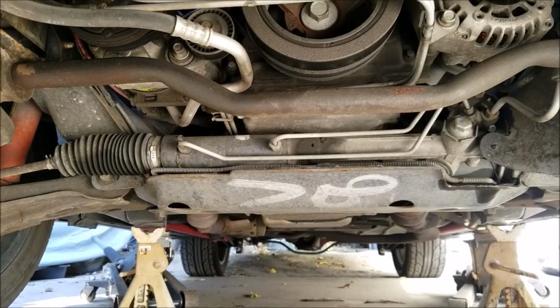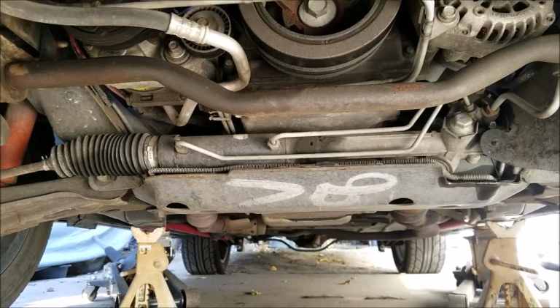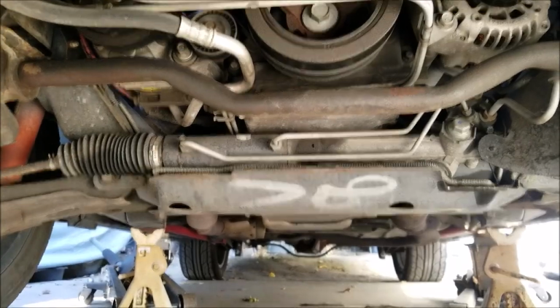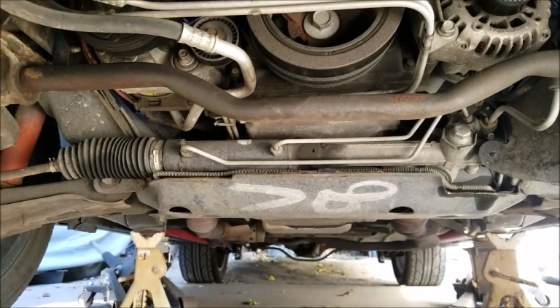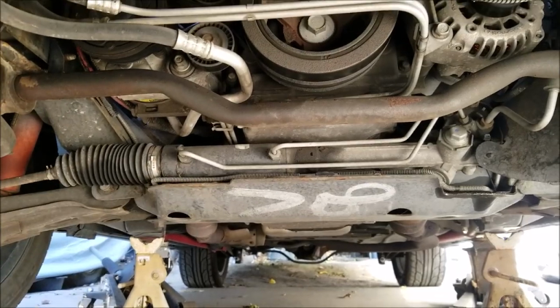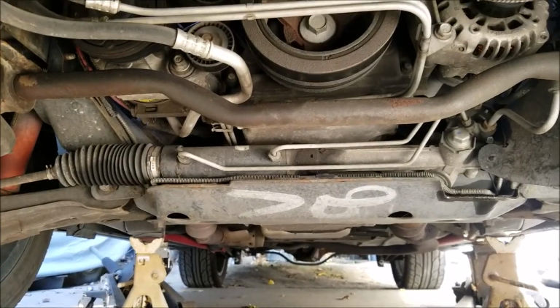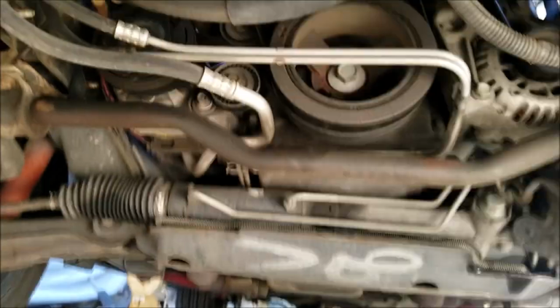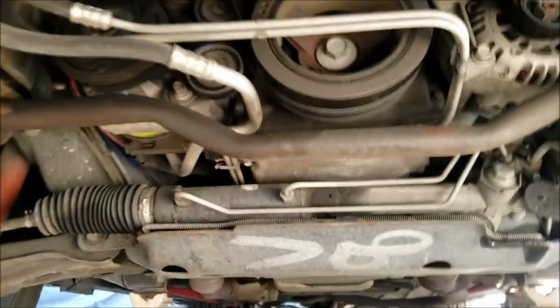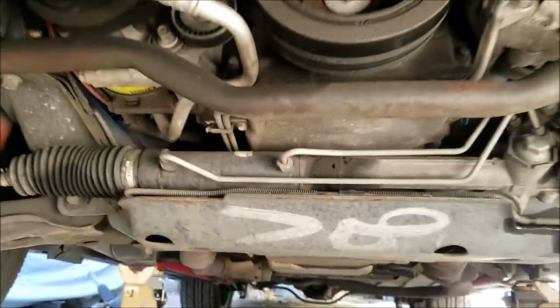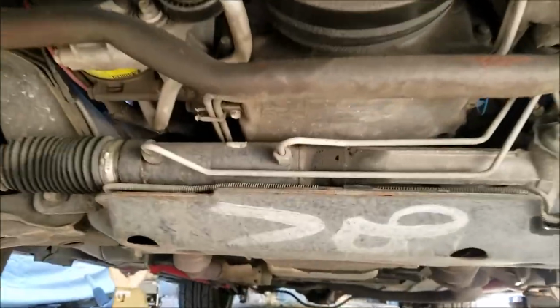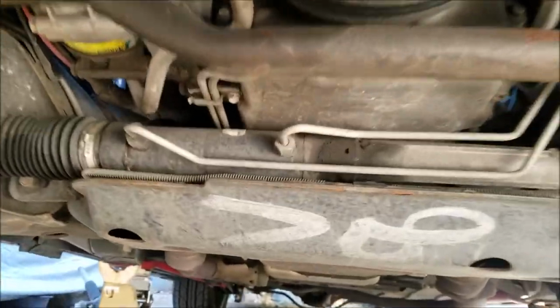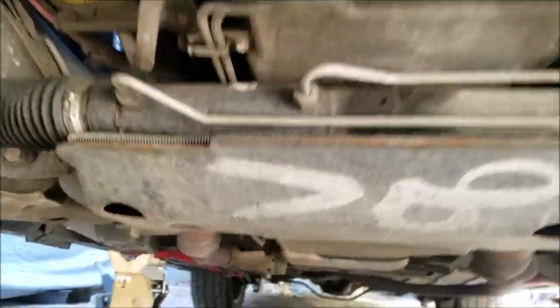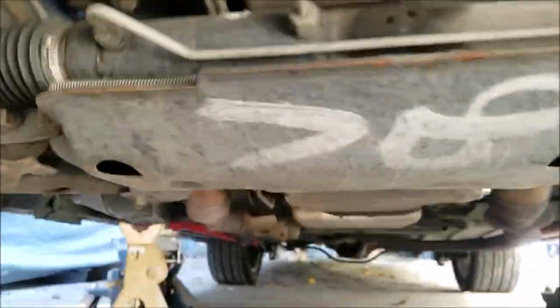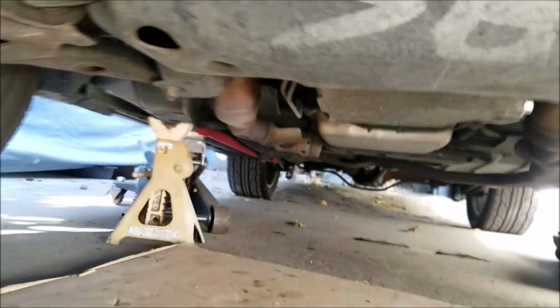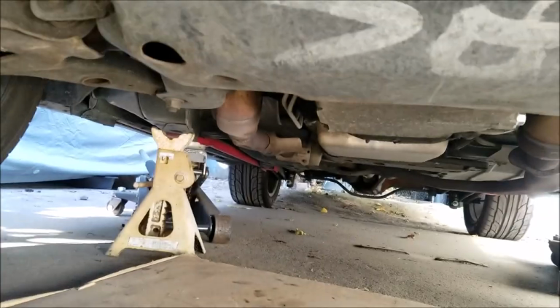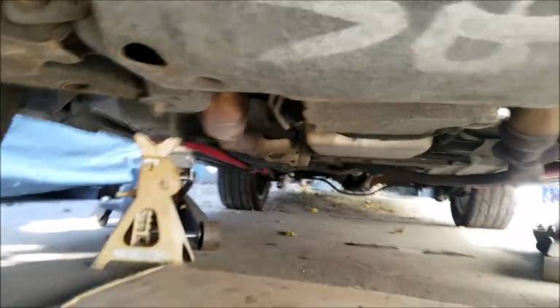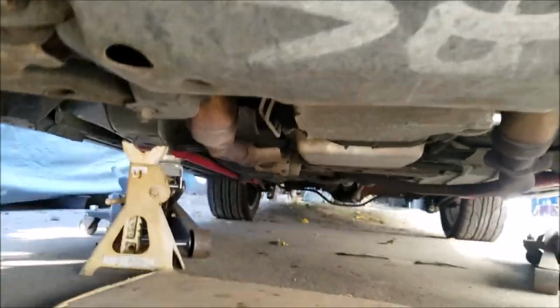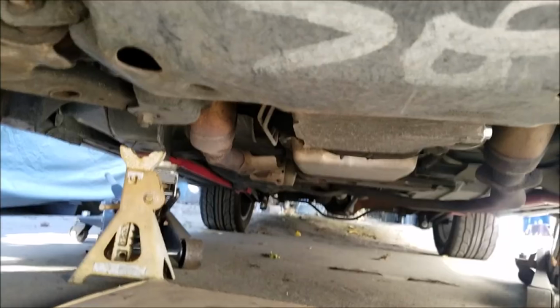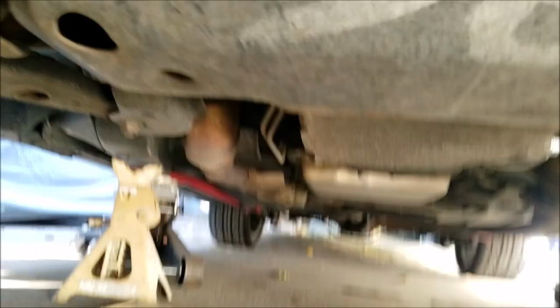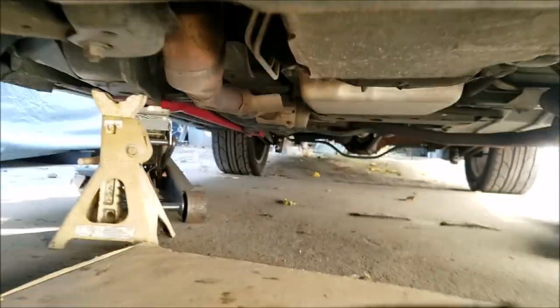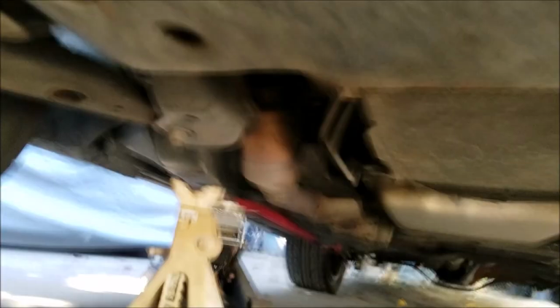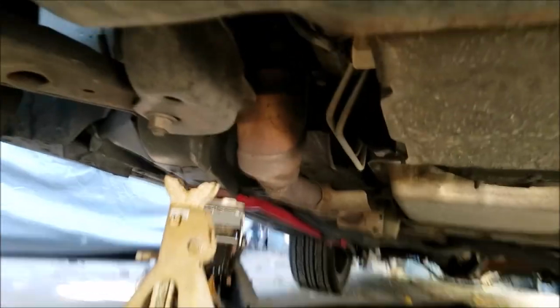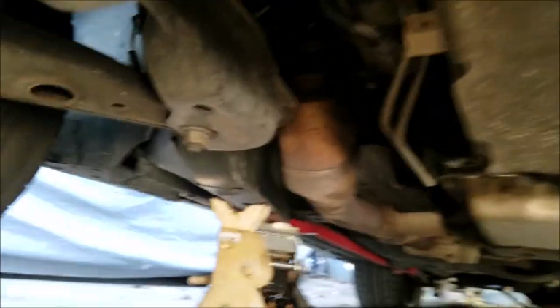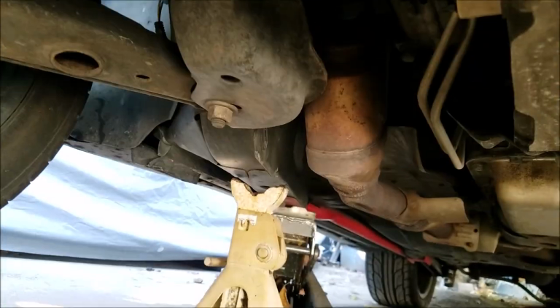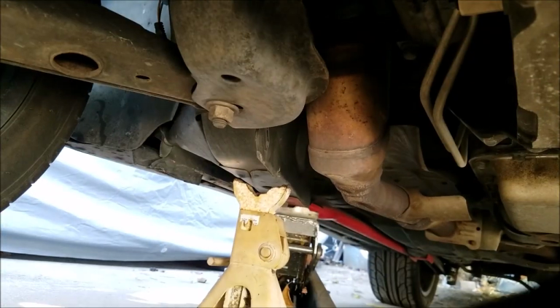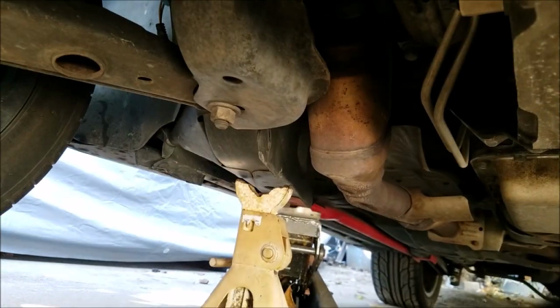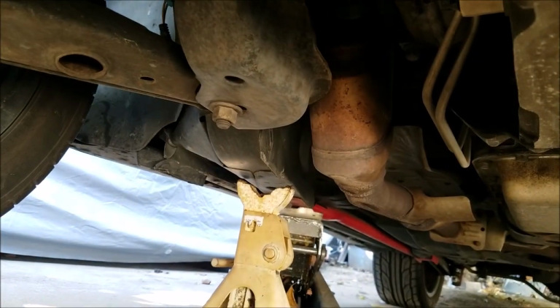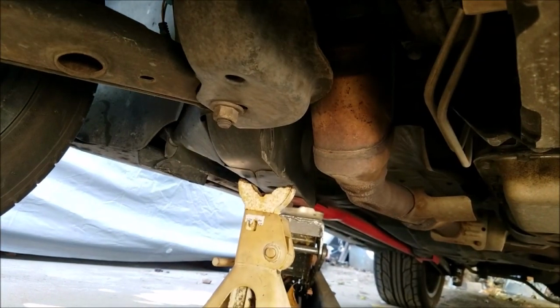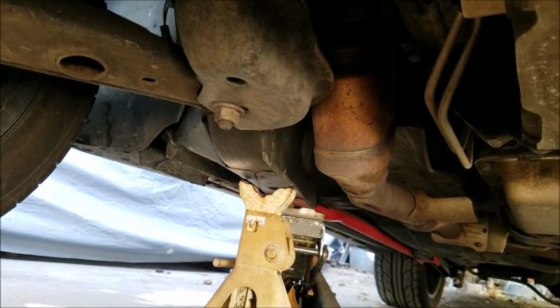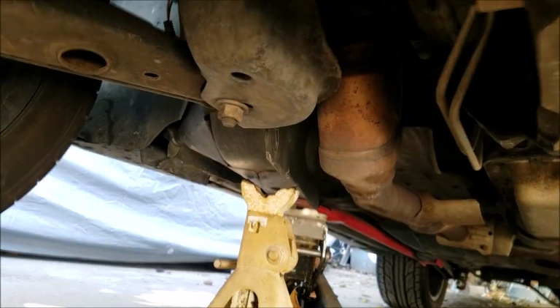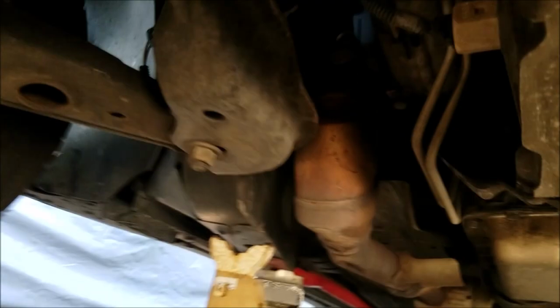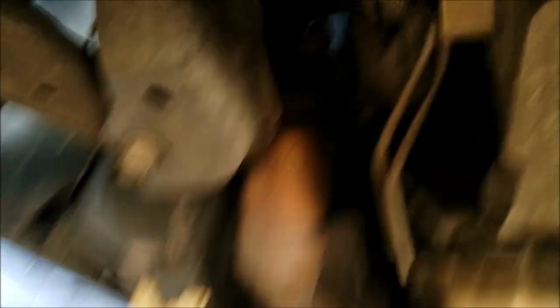Now to locate the starter. This starter is located on the passenger side, tucked in just below the exhaust manifold.